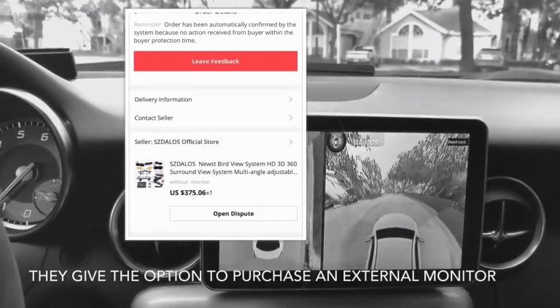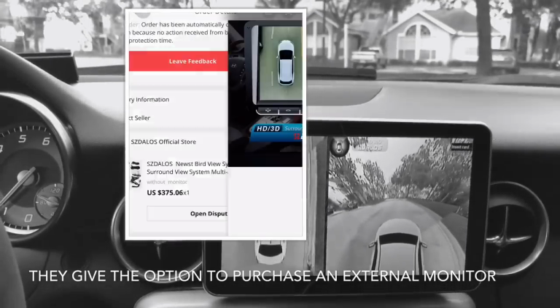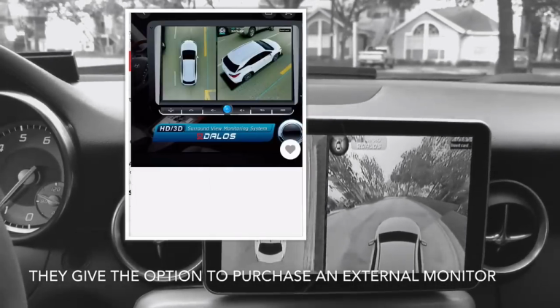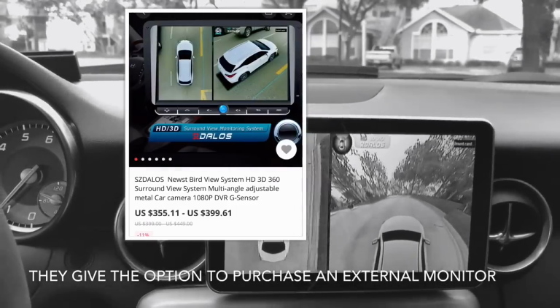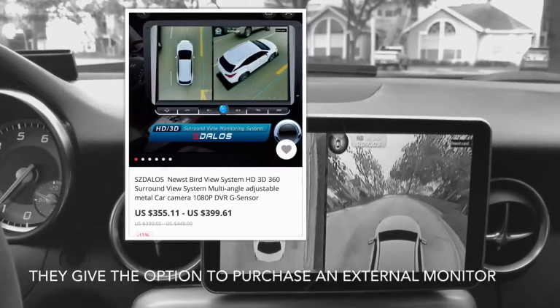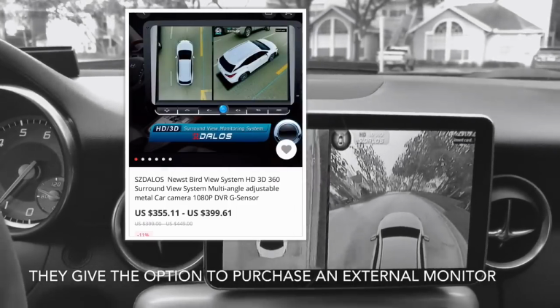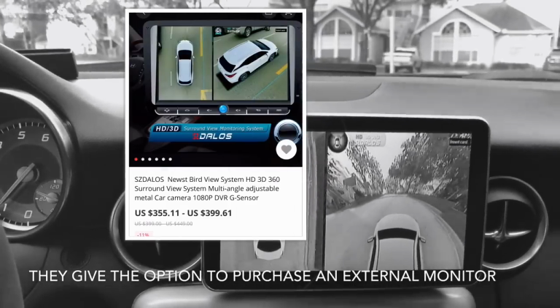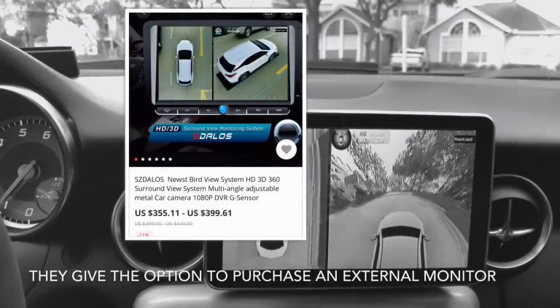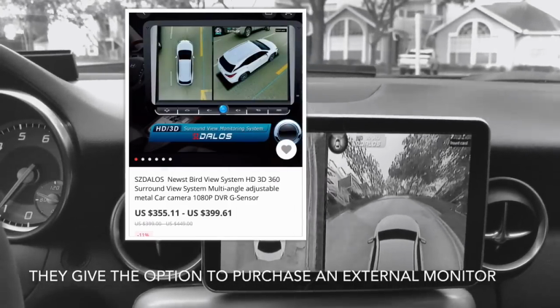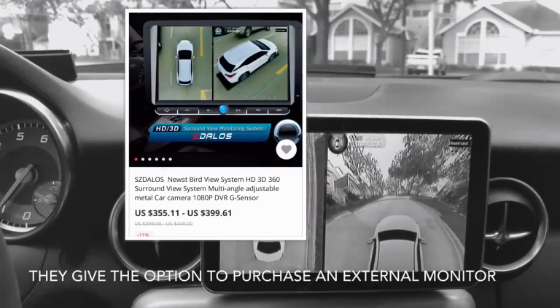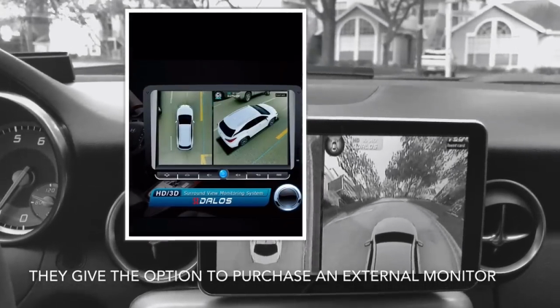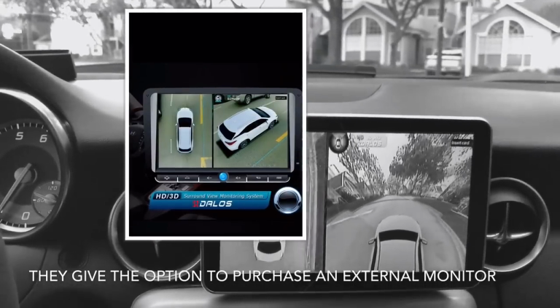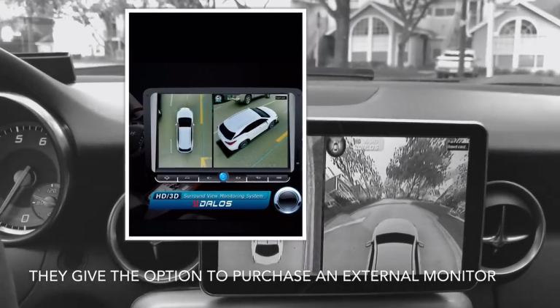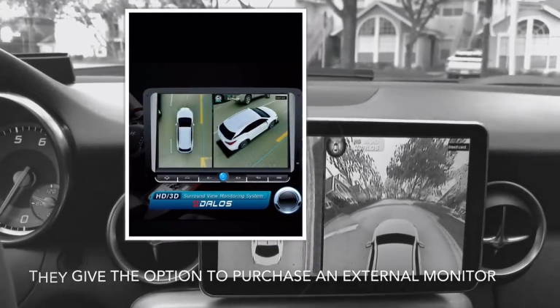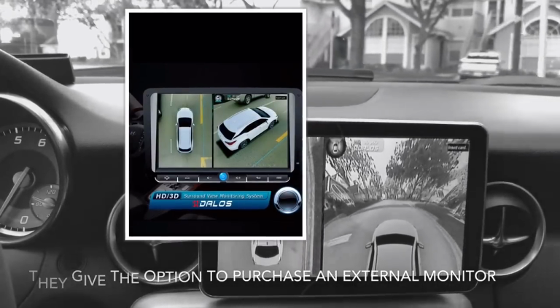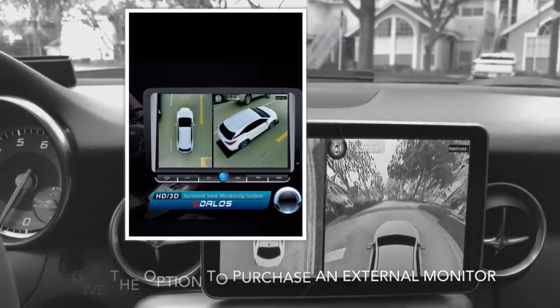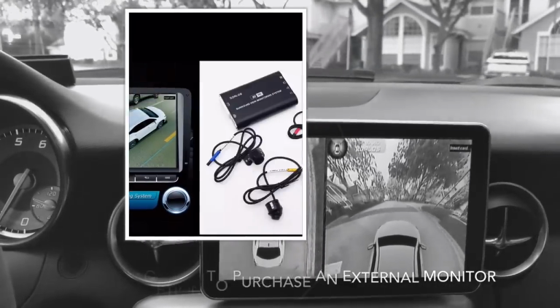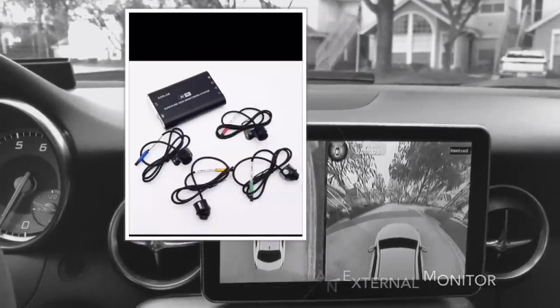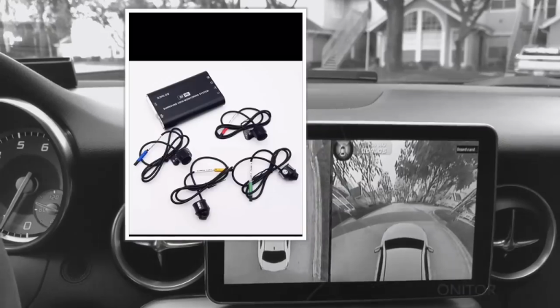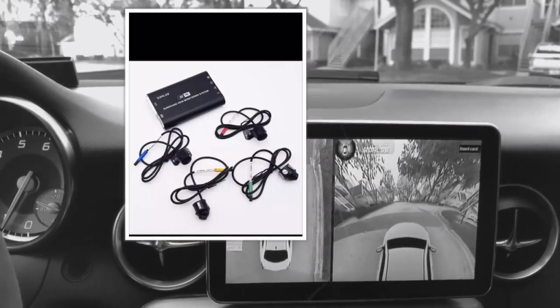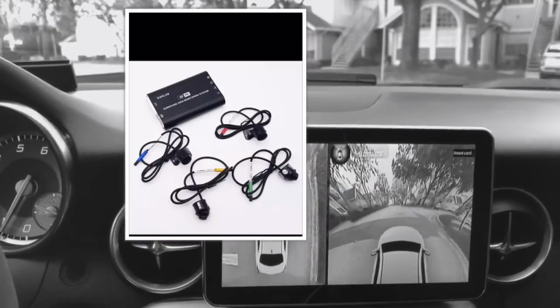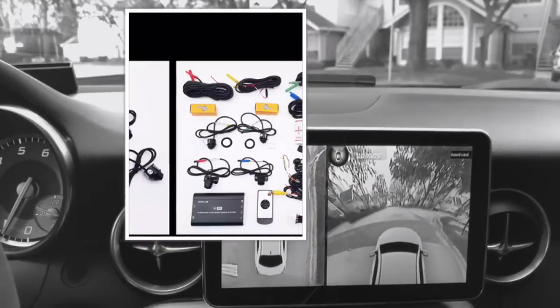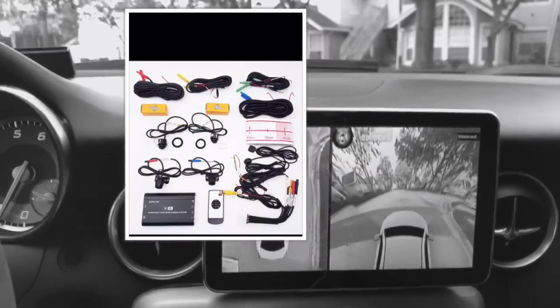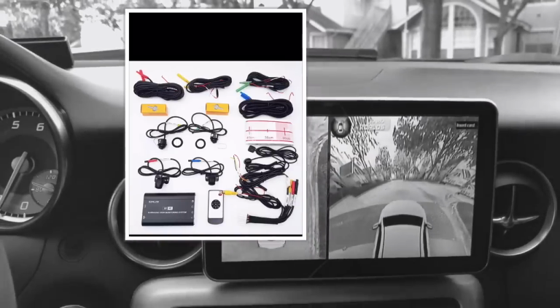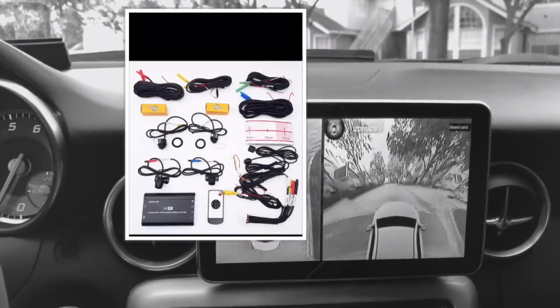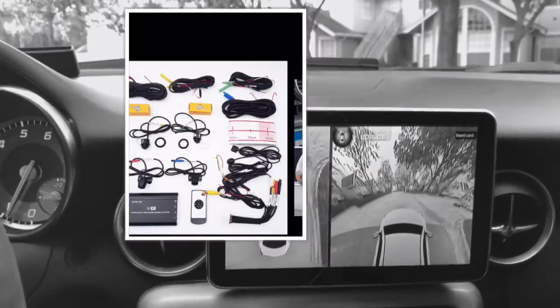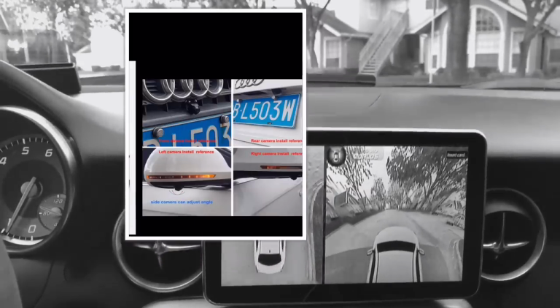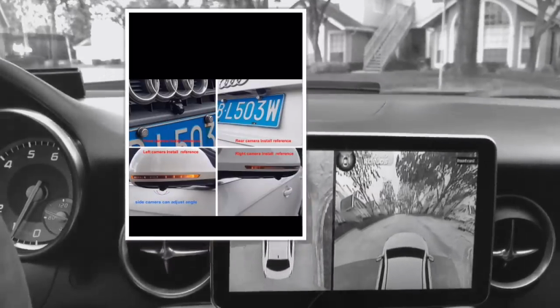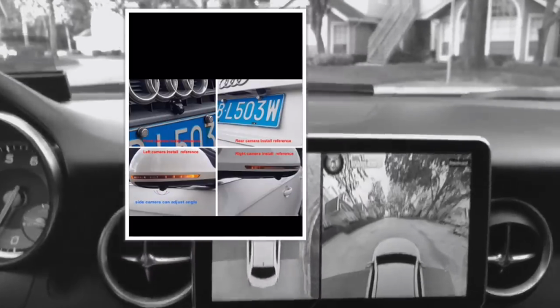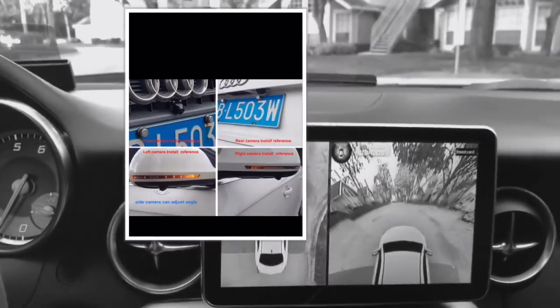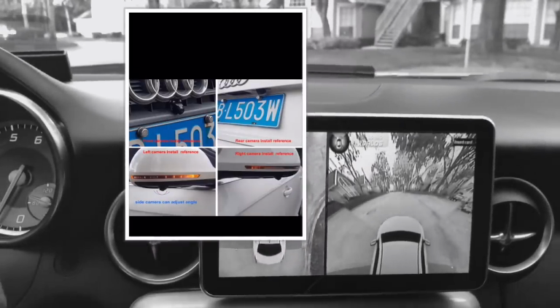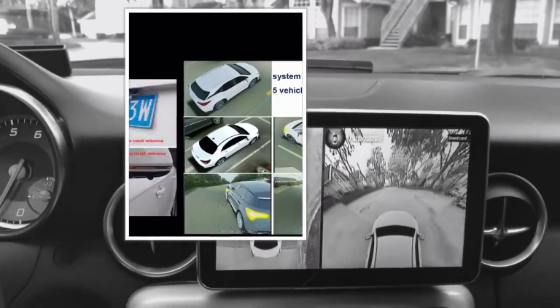The unit itself was $375. I bought it off of AliExpress — it came from China and shipping took about a week.